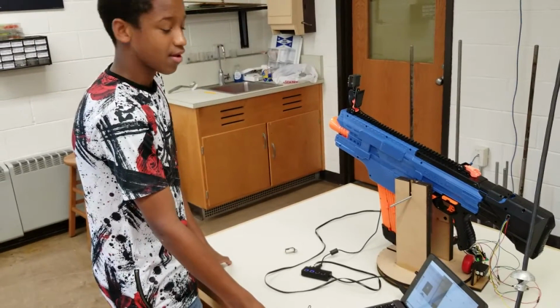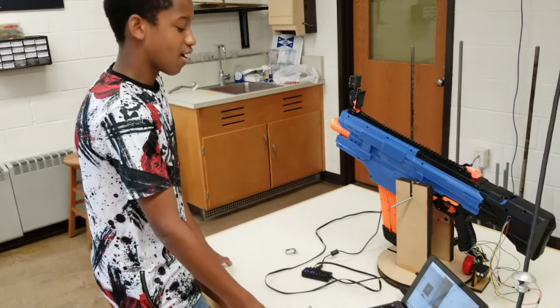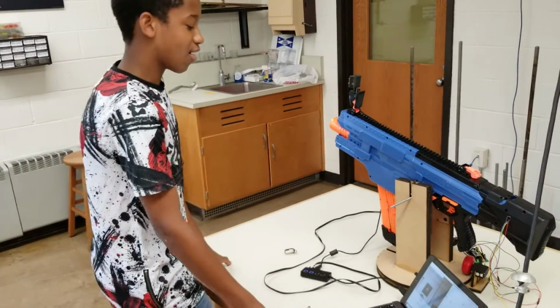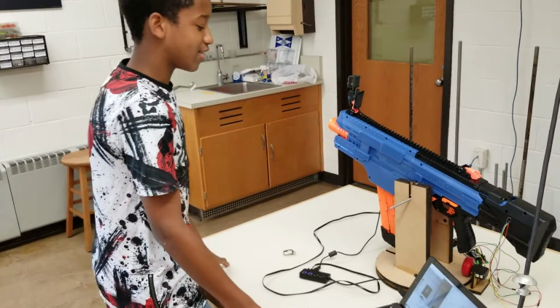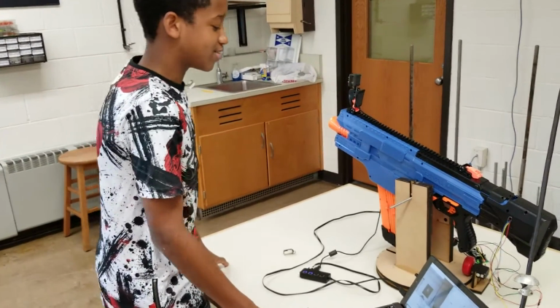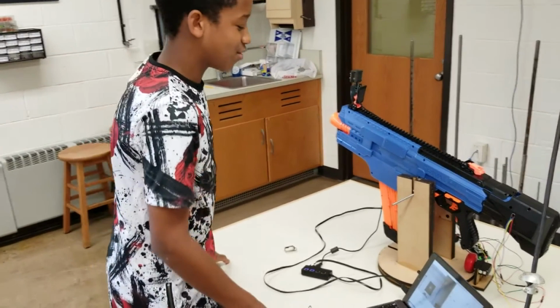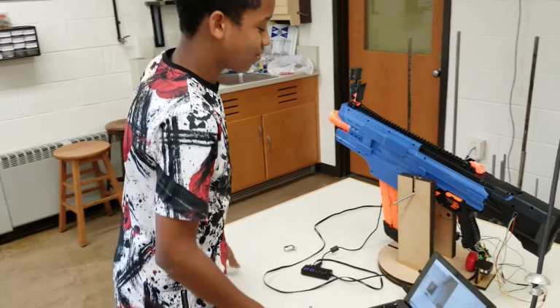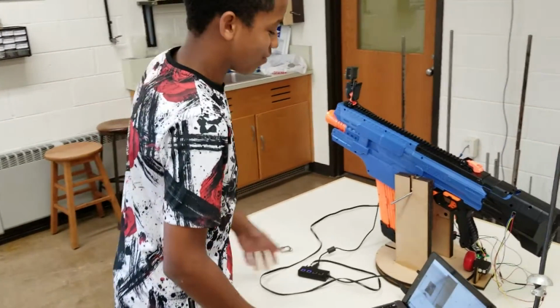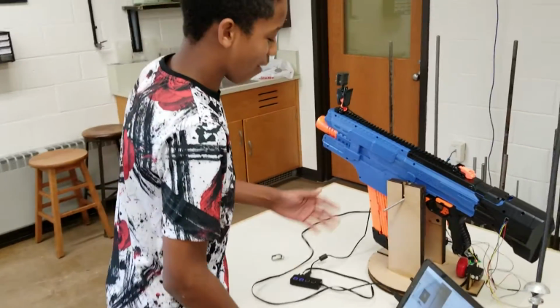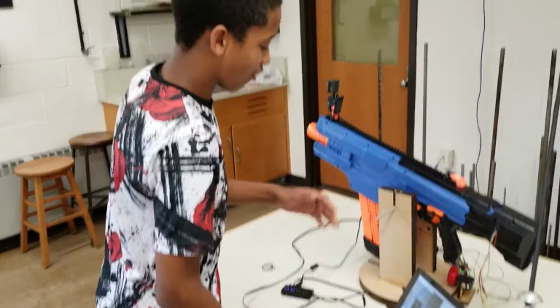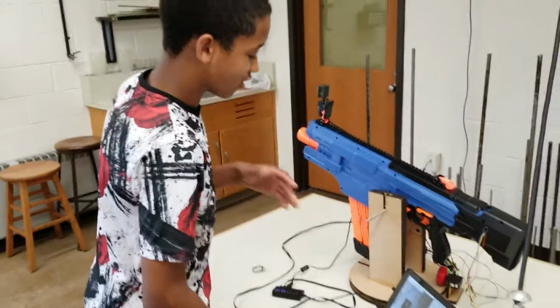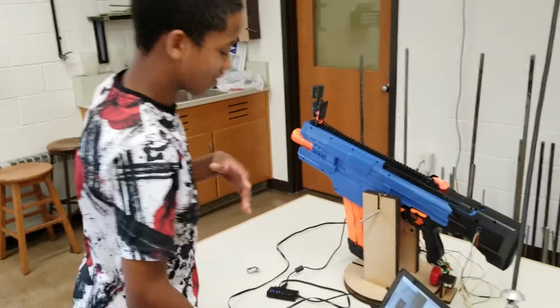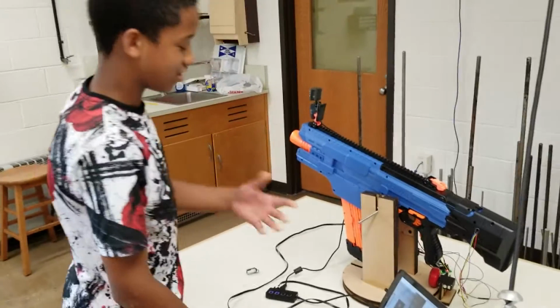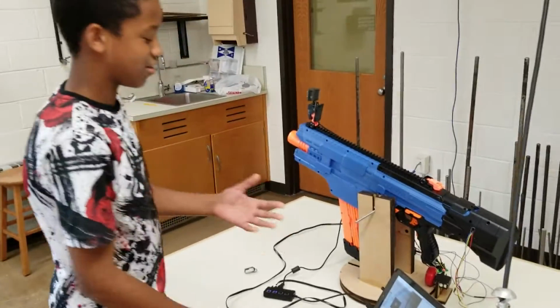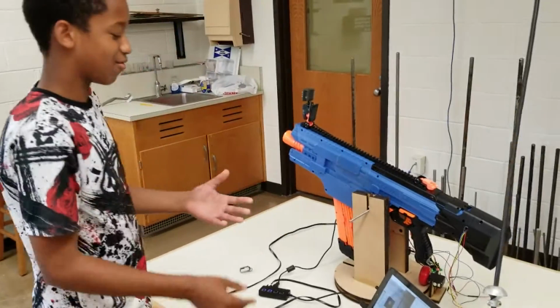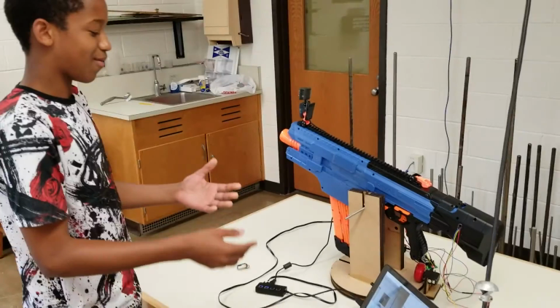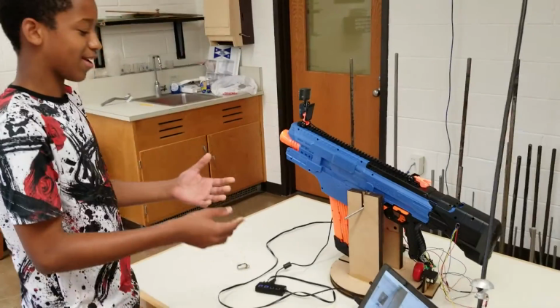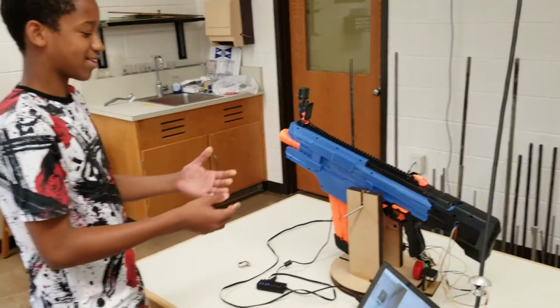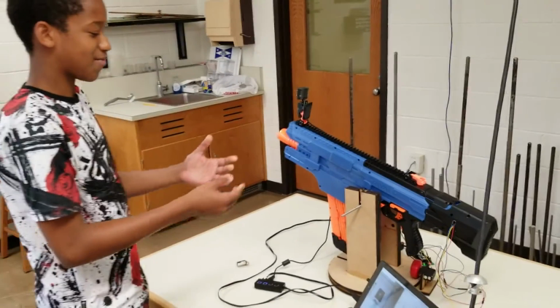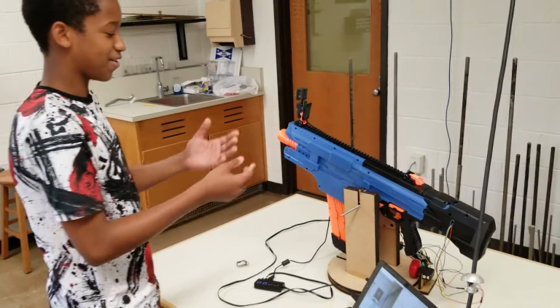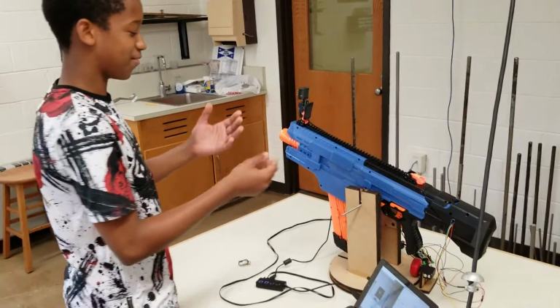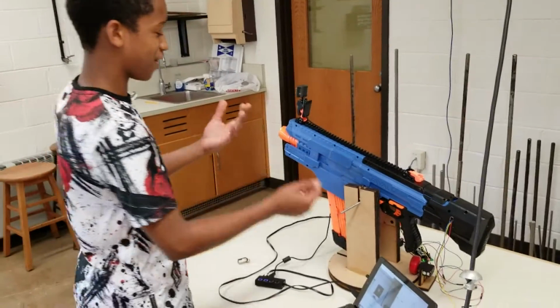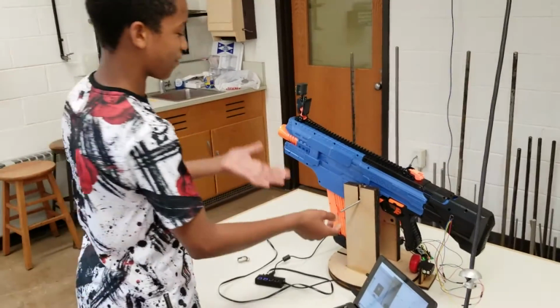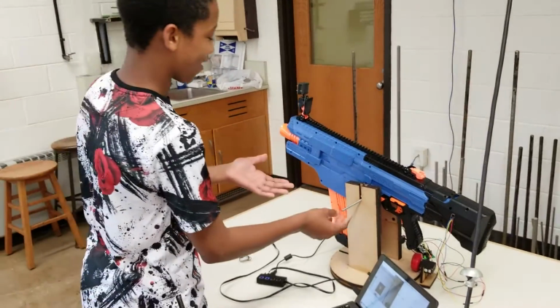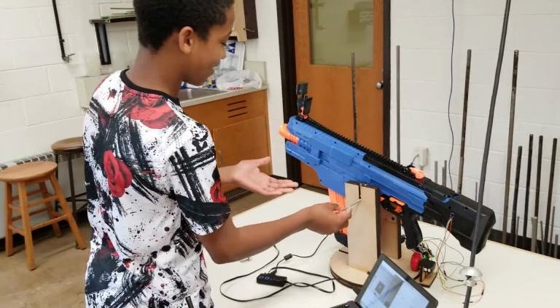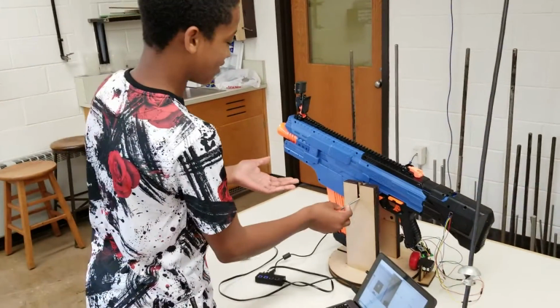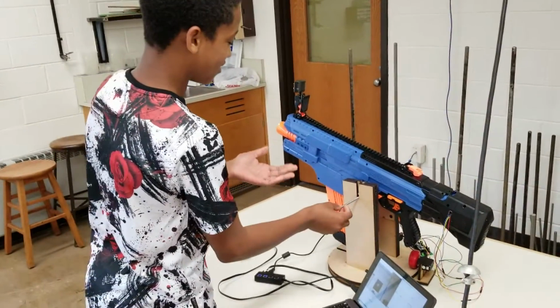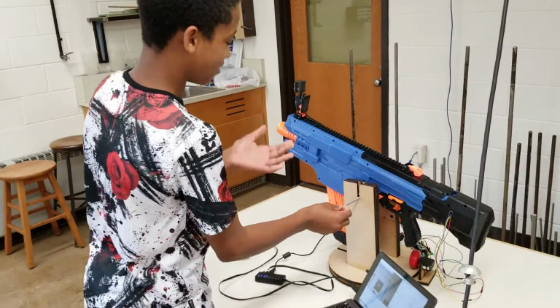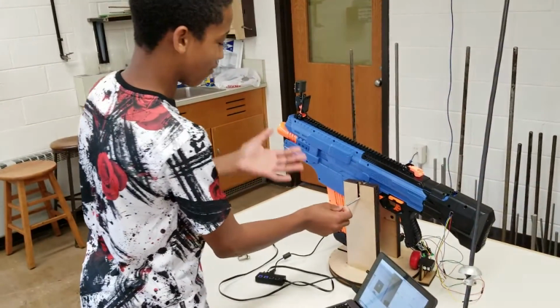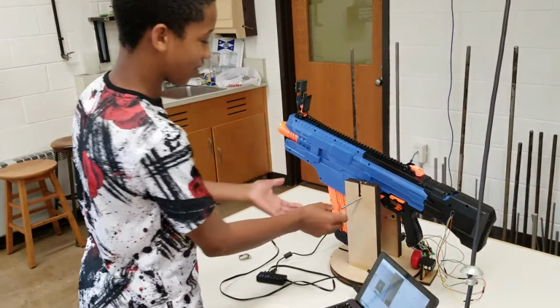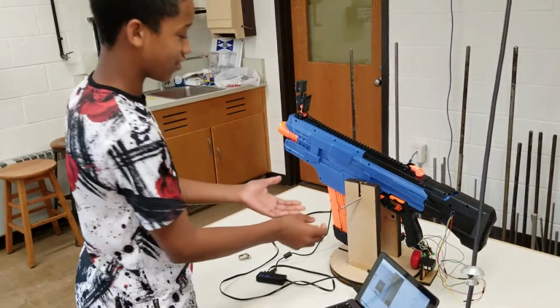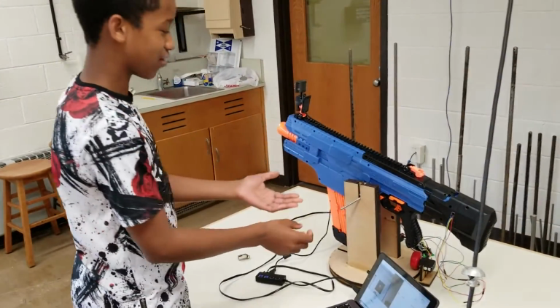All right, so for my project this year in Robotics, I made a facial recognition Nerf gun turret.